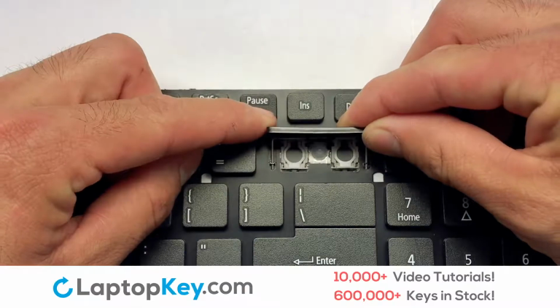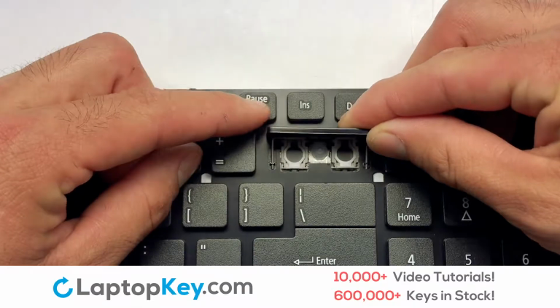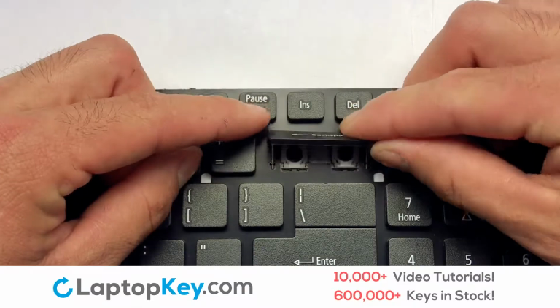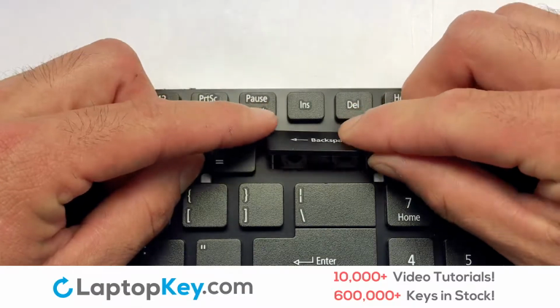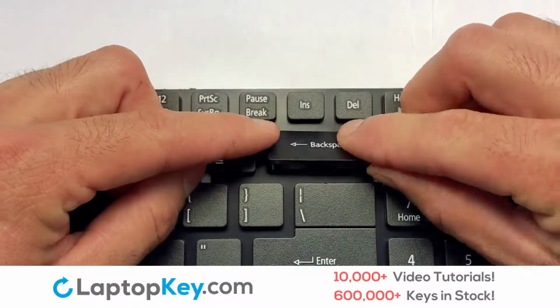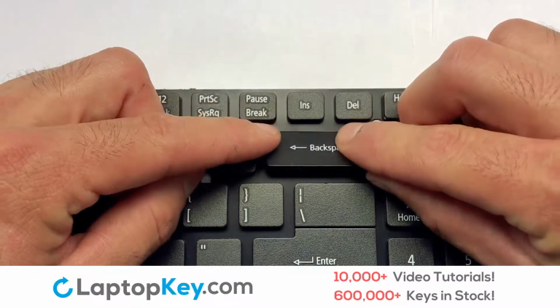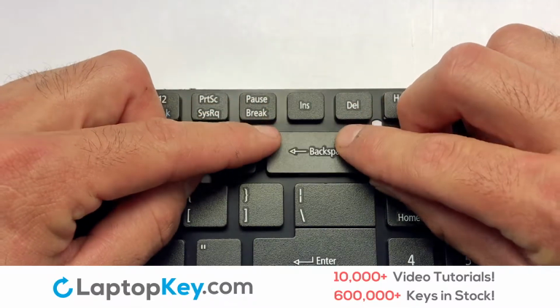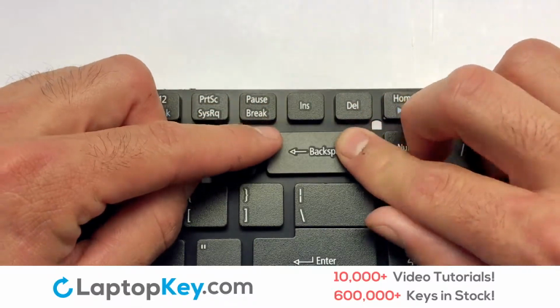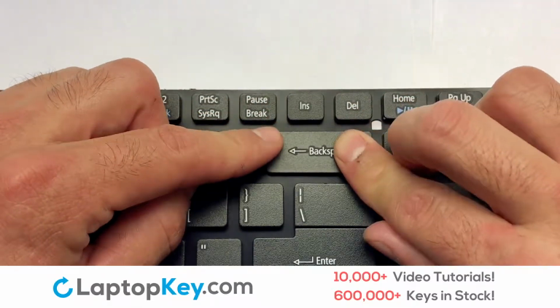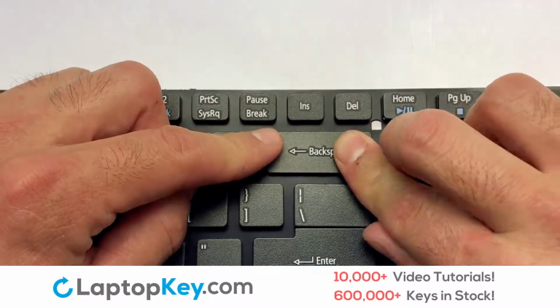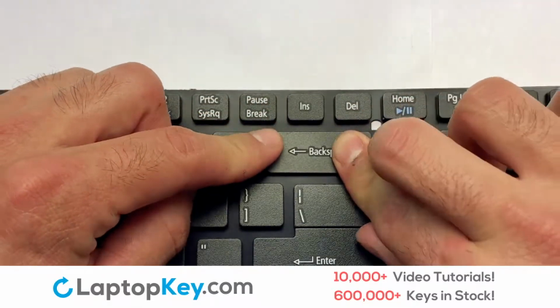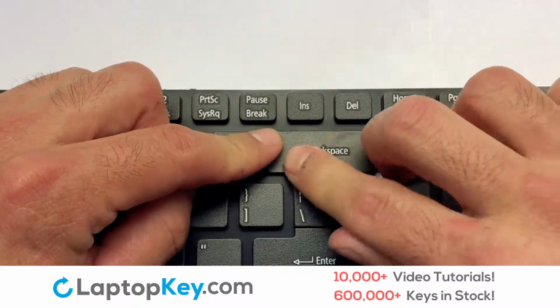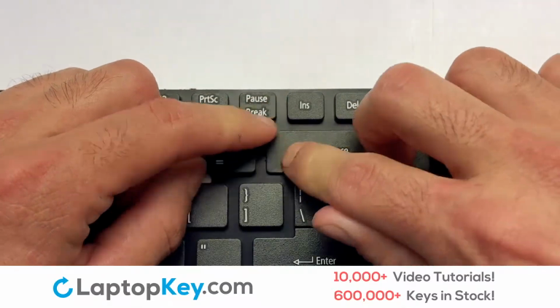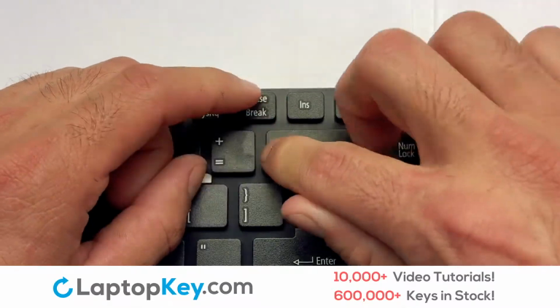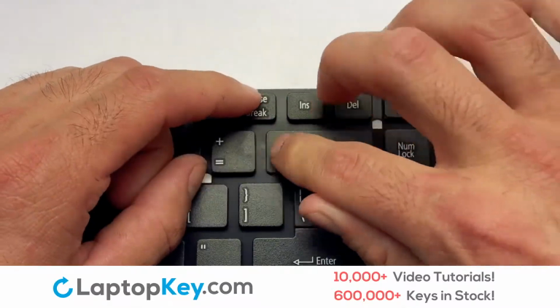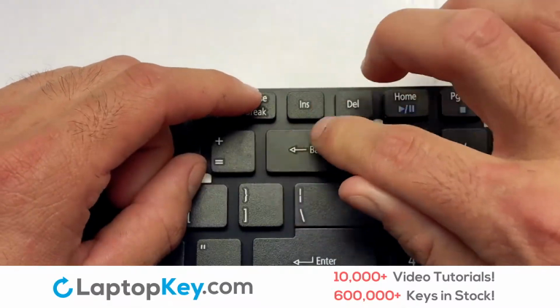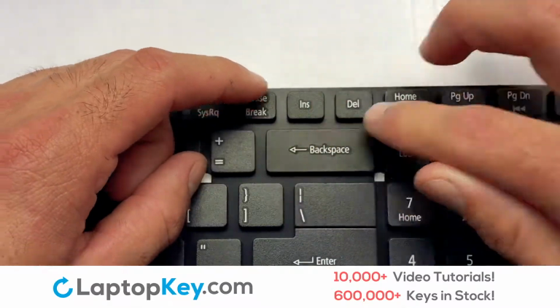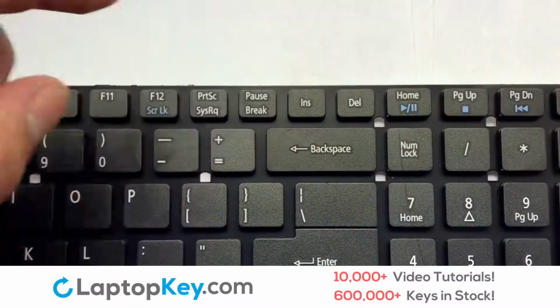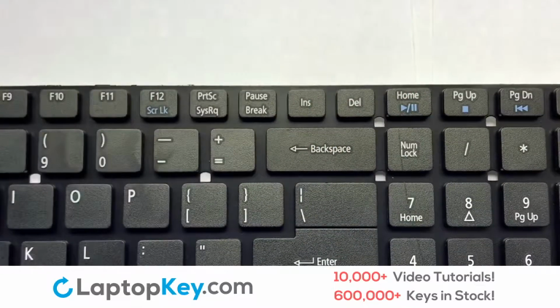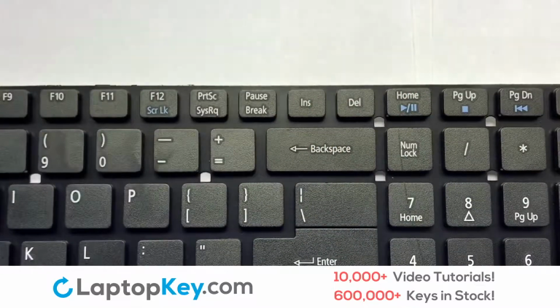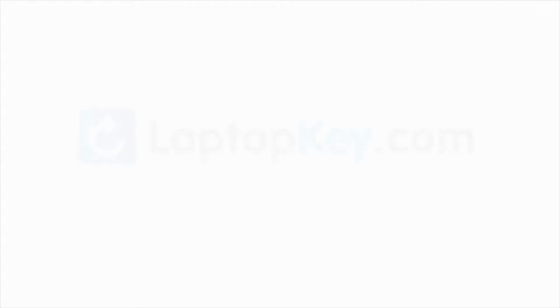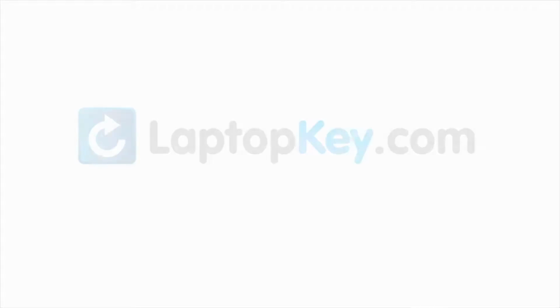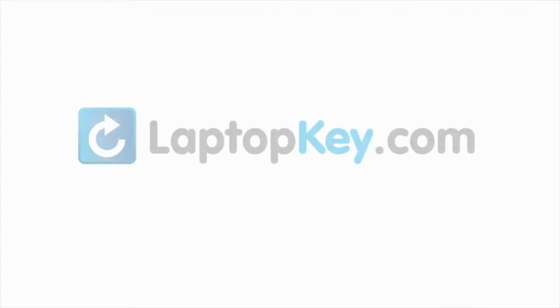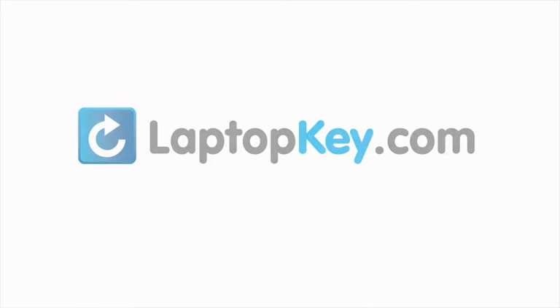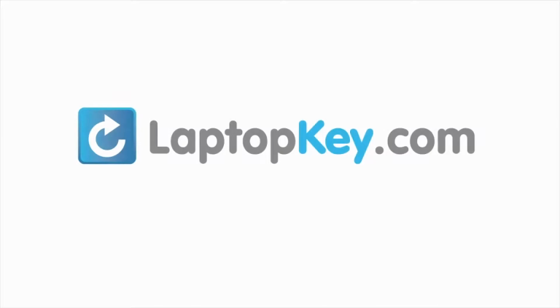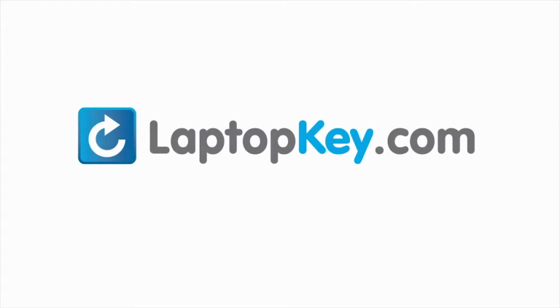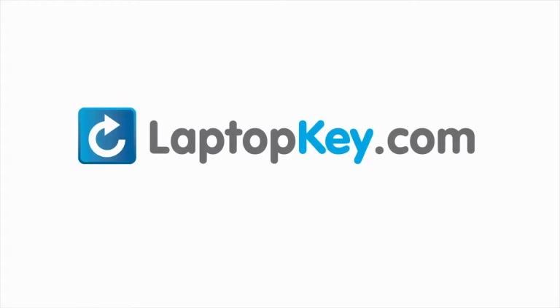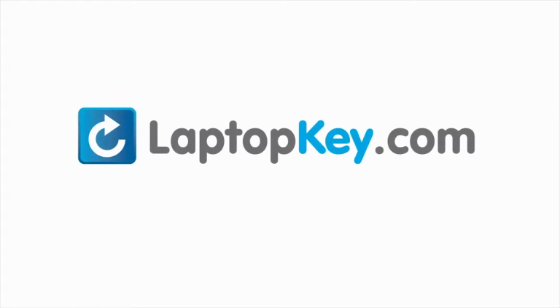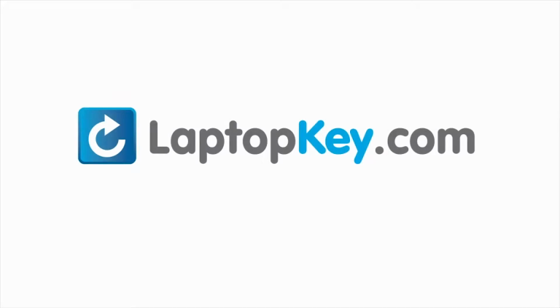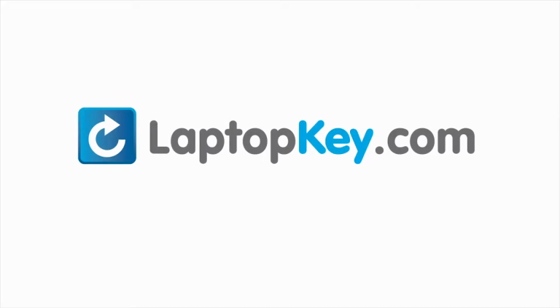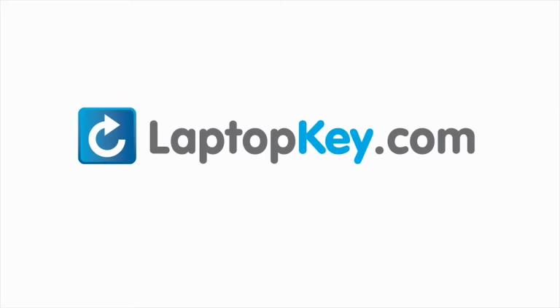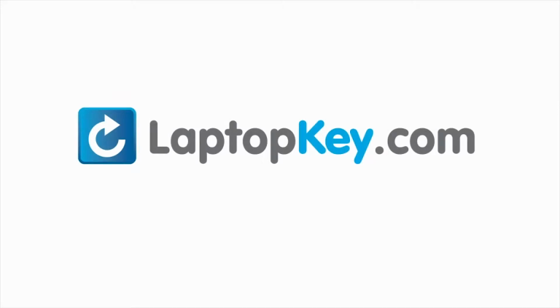That's all. You have now installed your laptop keyboard key. LaptopKey.com, your source for replacement keyboard keys.